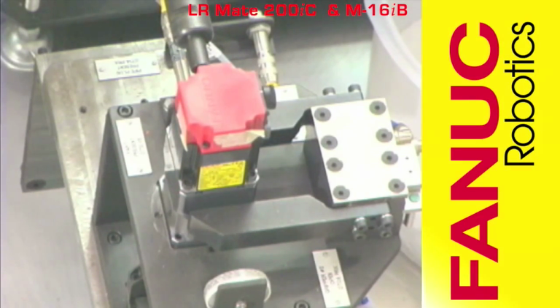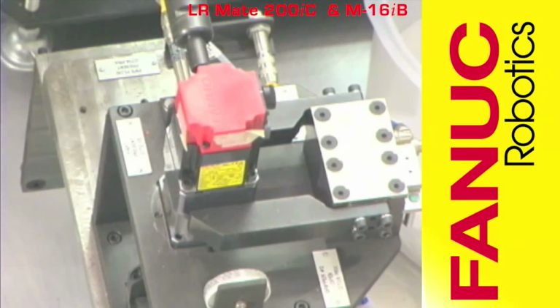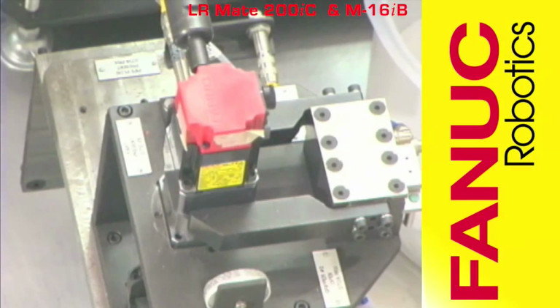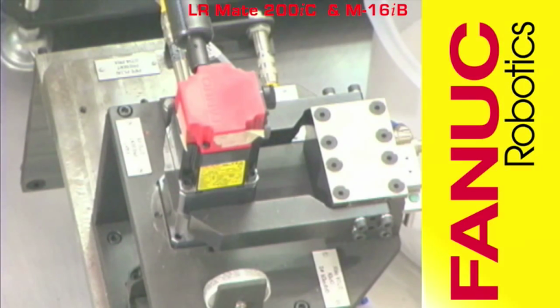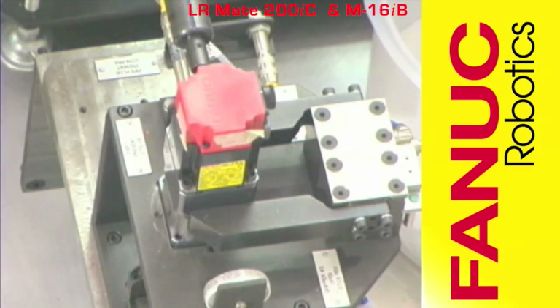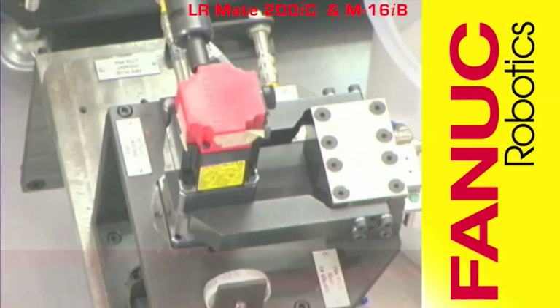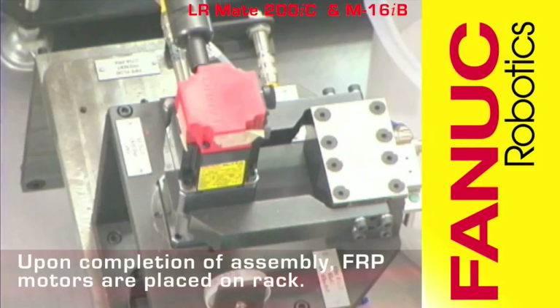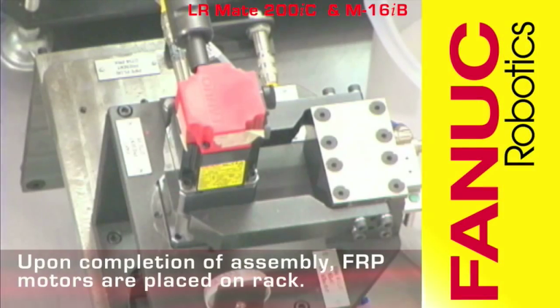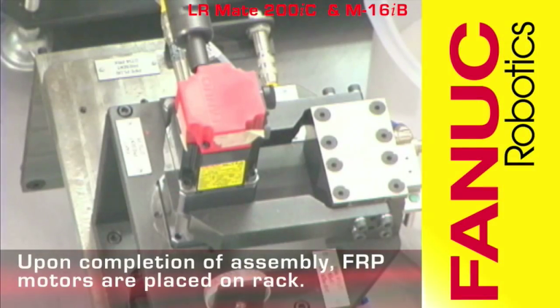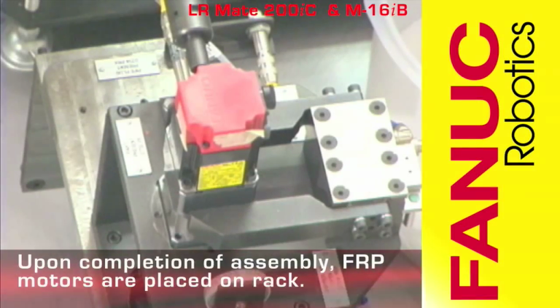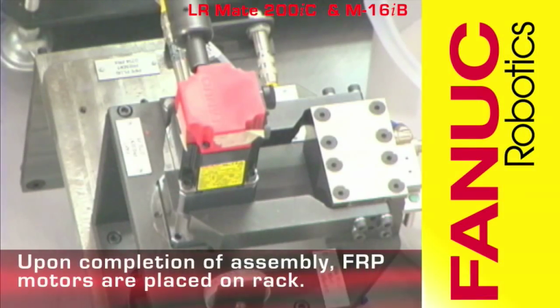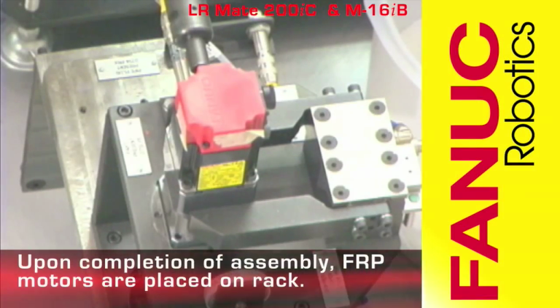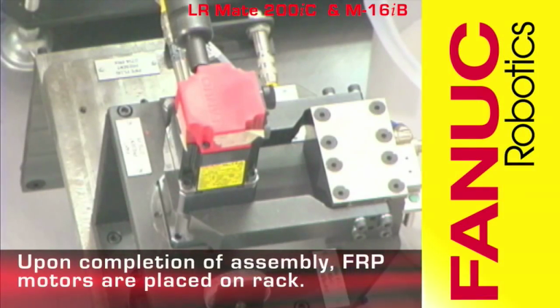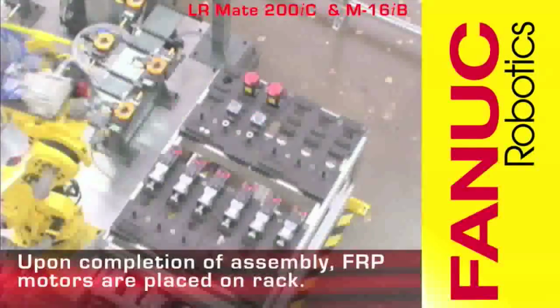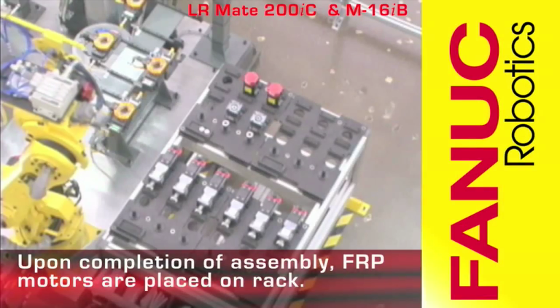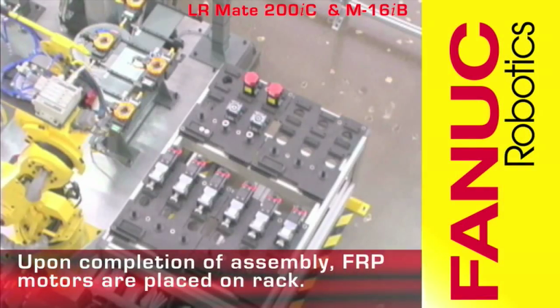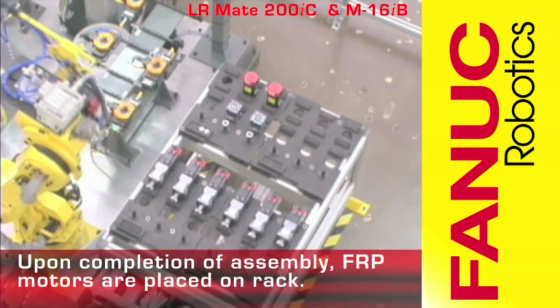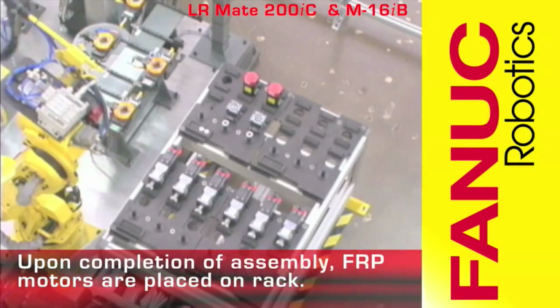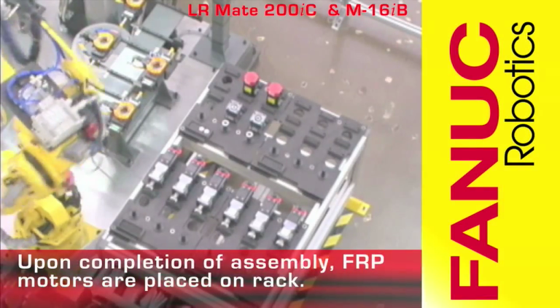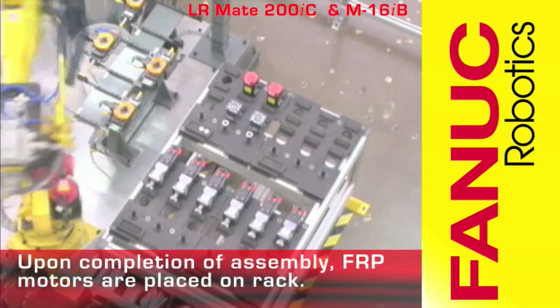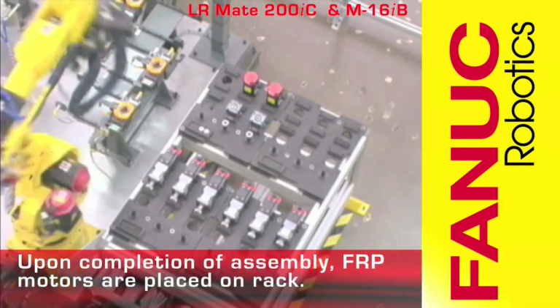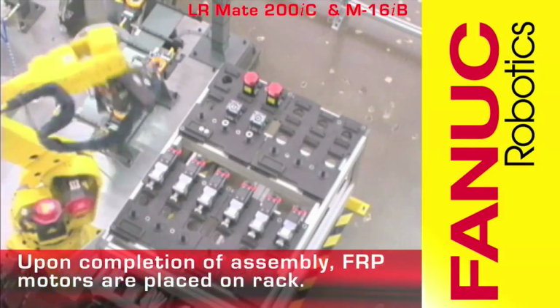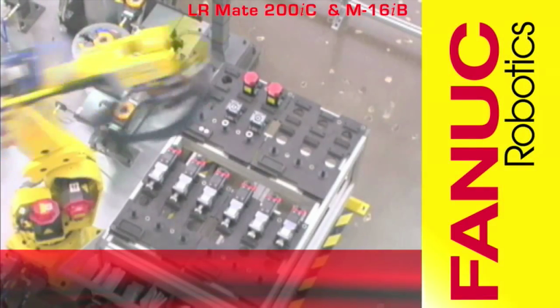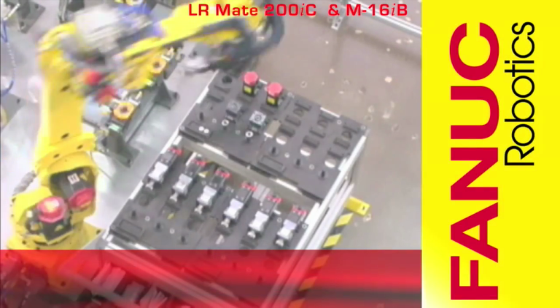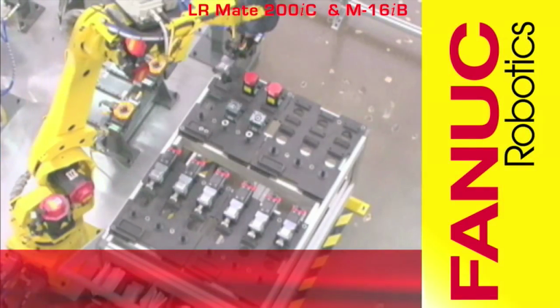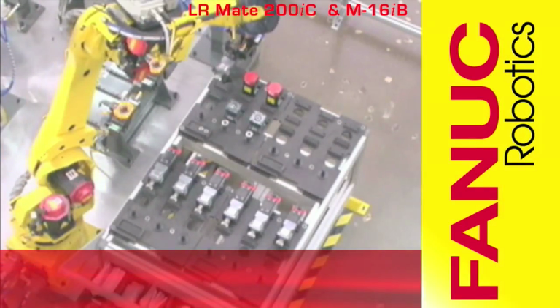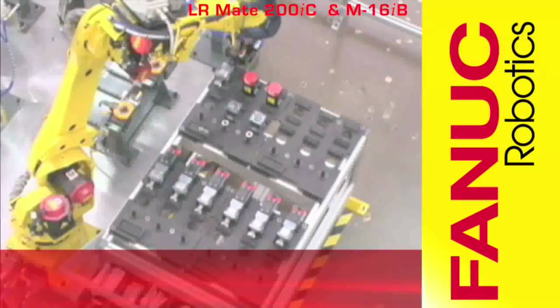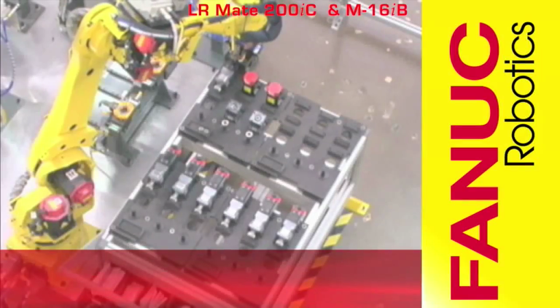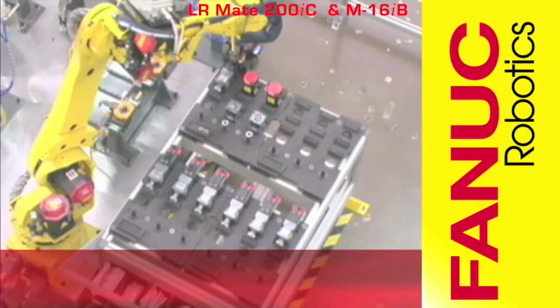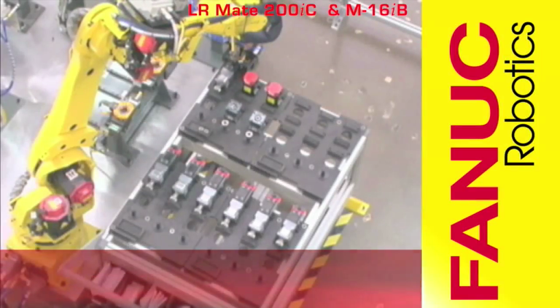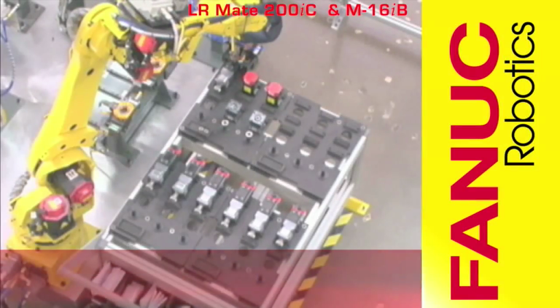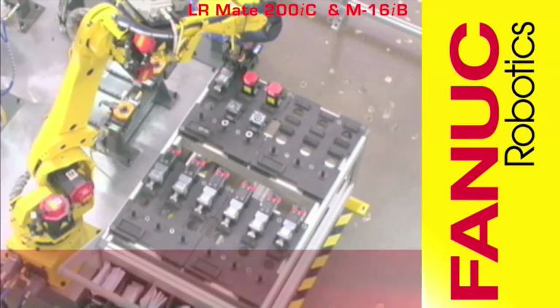Once assembly of a motor is complete, the M16IB places the finished part onto a rack and locates parts to assemble another motor.